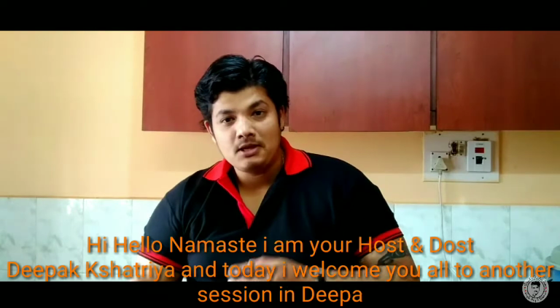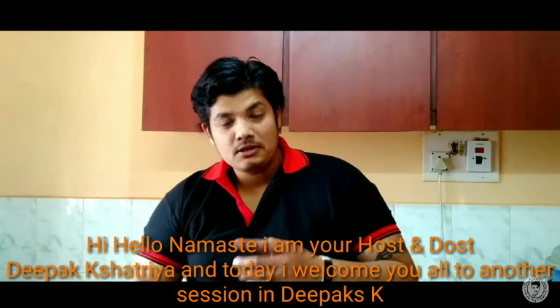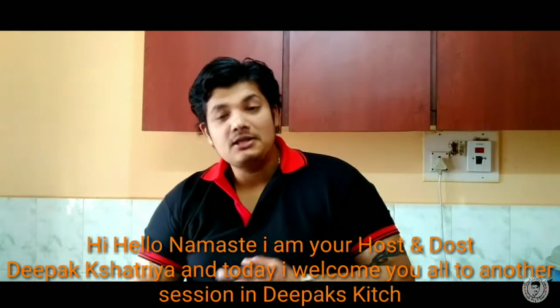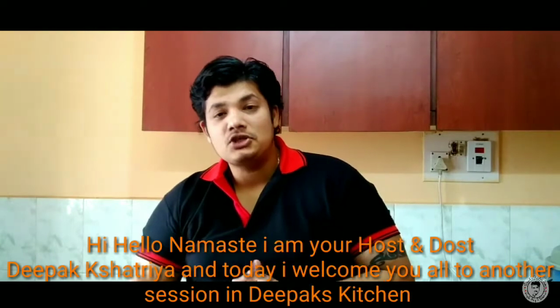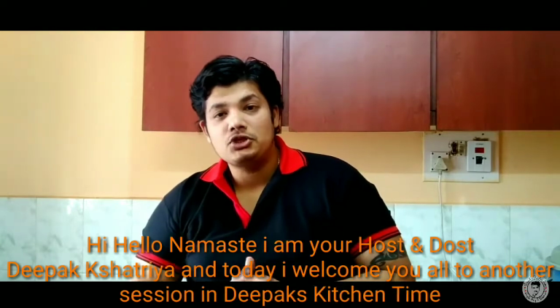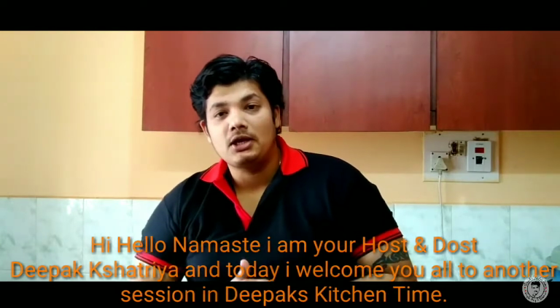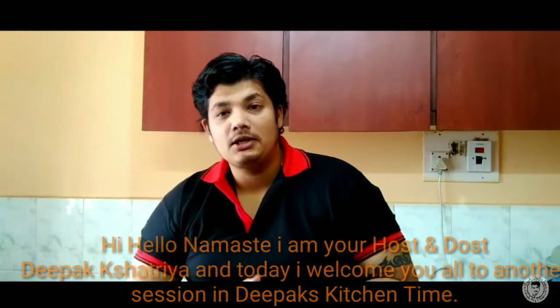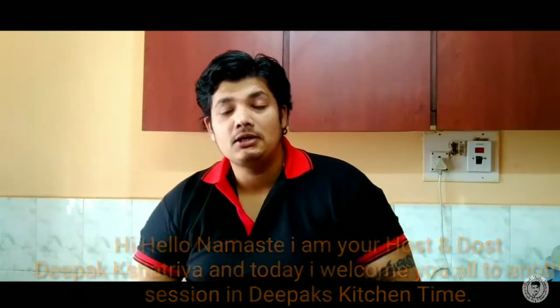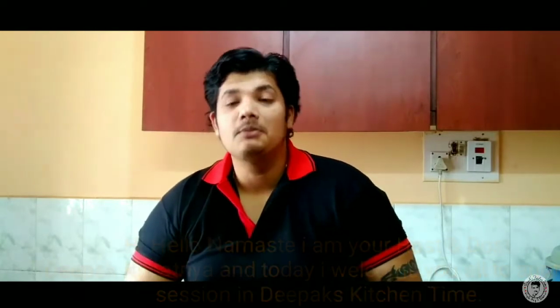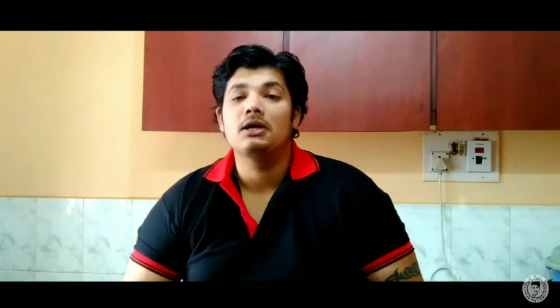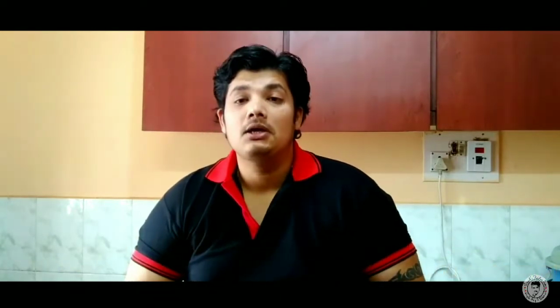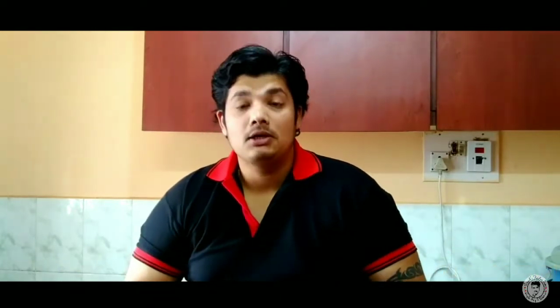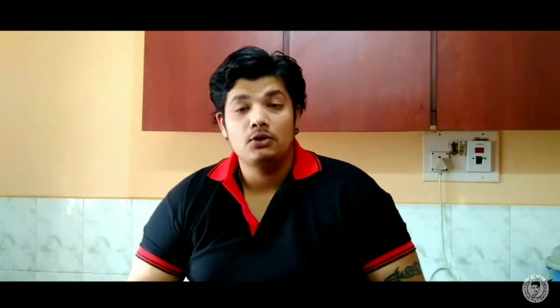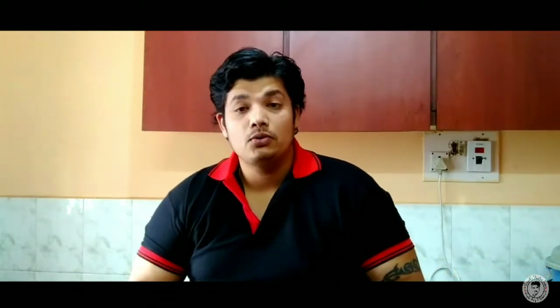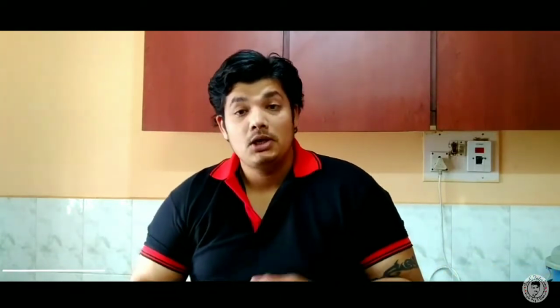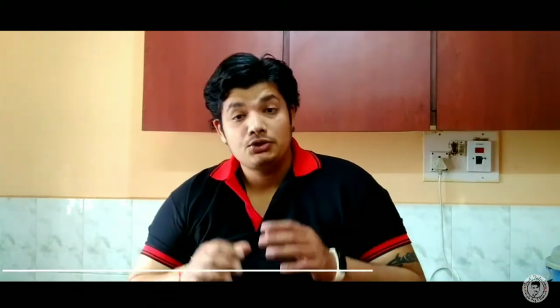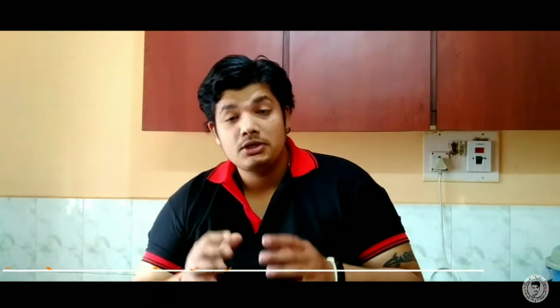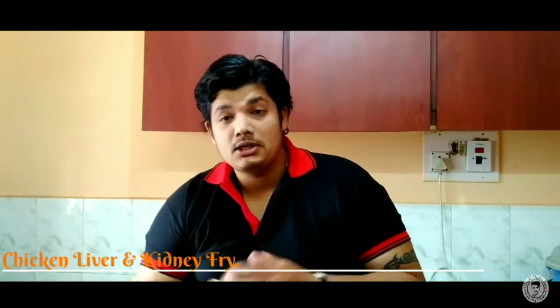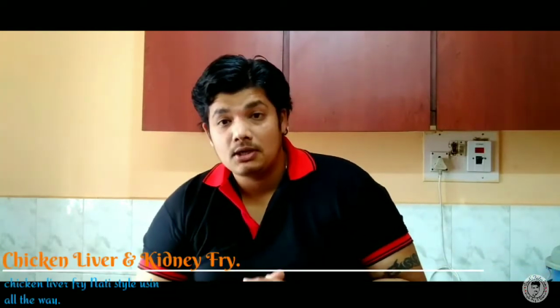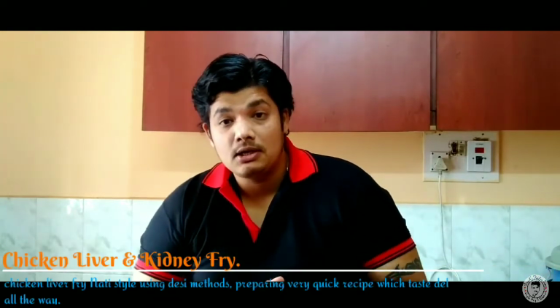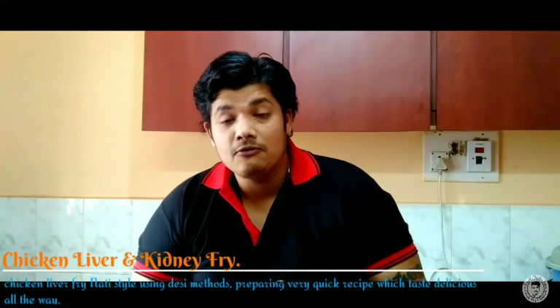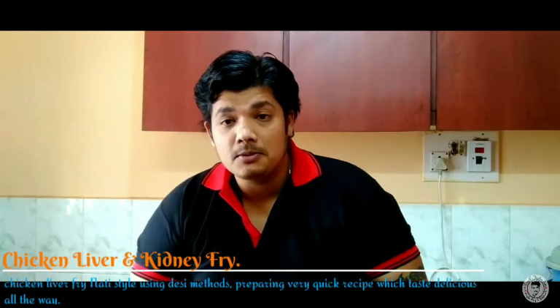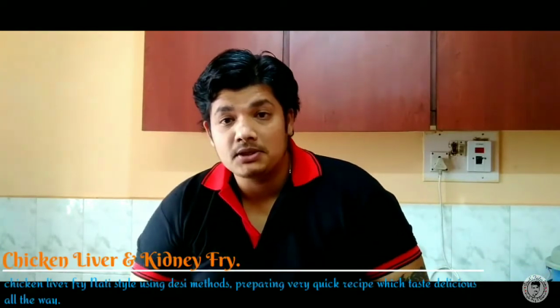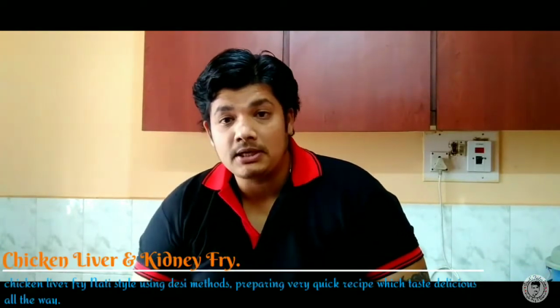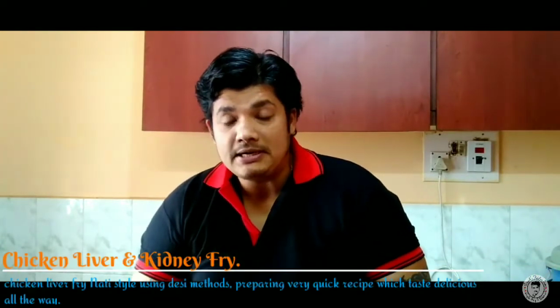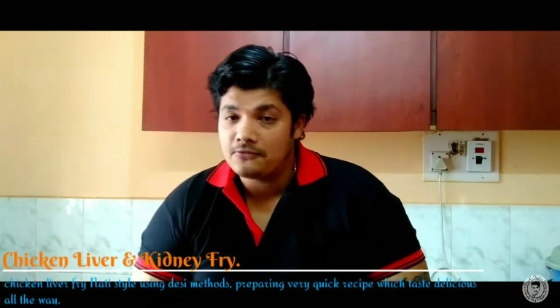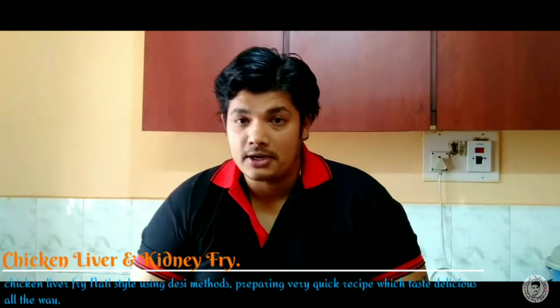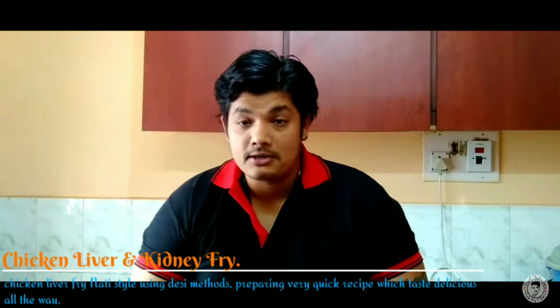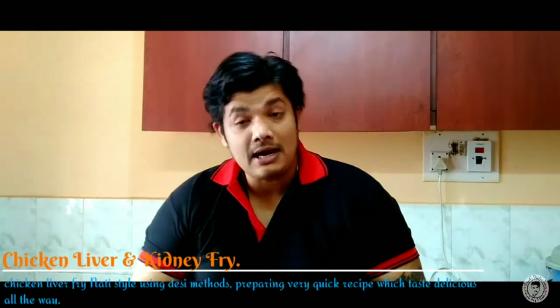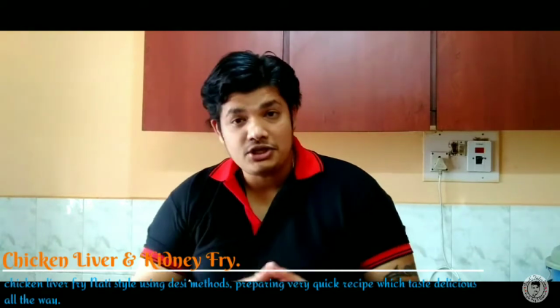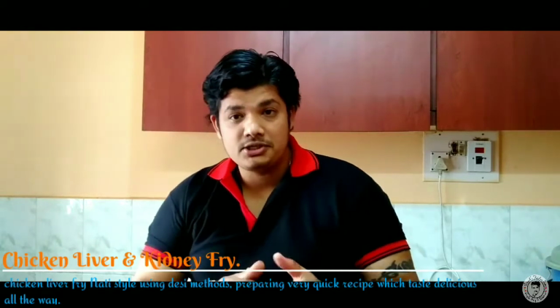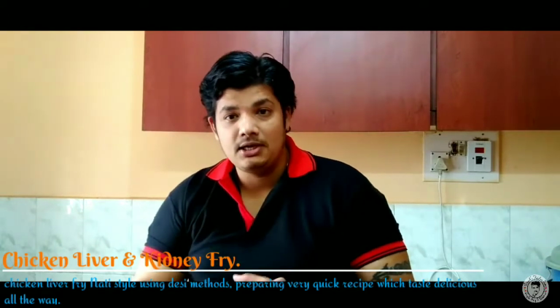In this Sanchi Kale, you can cook chicken, liver and kidney fry — a nutty style dish.